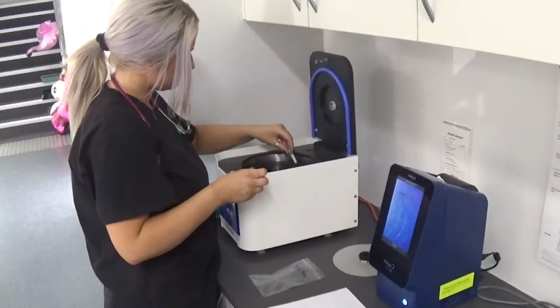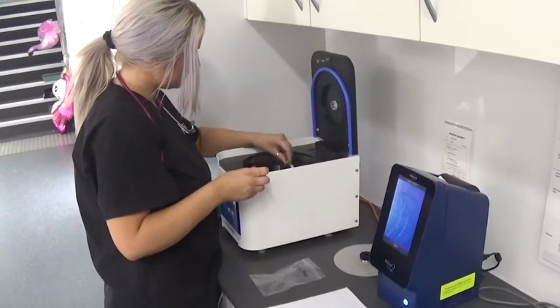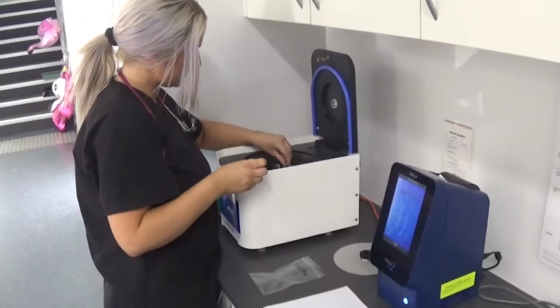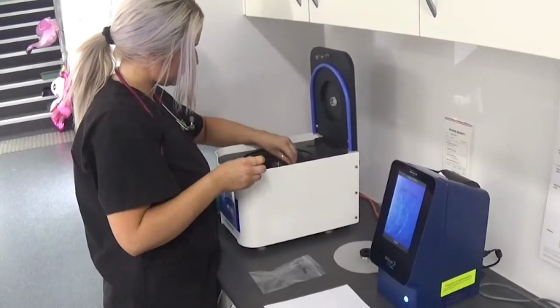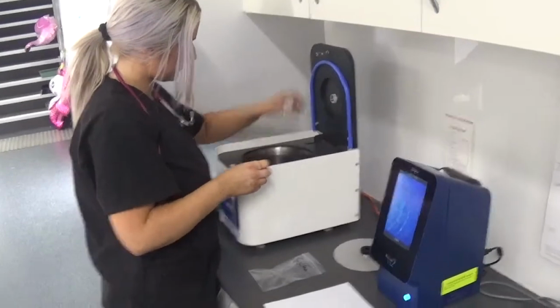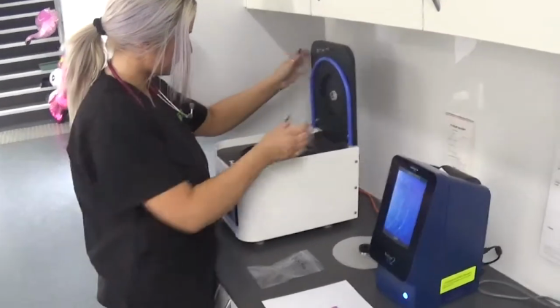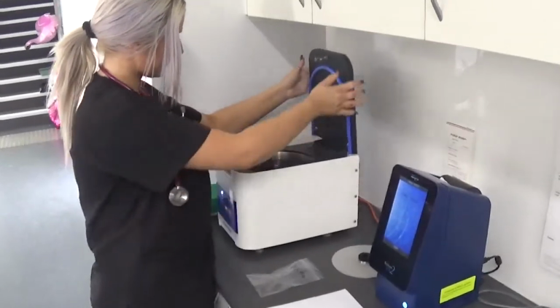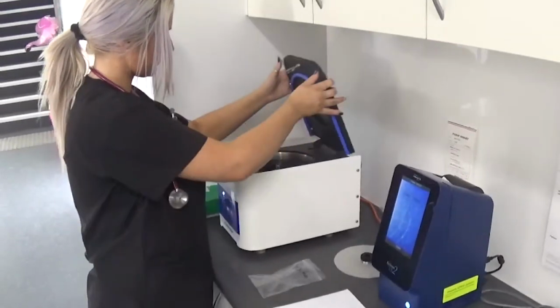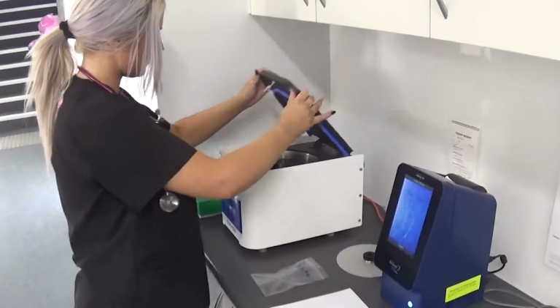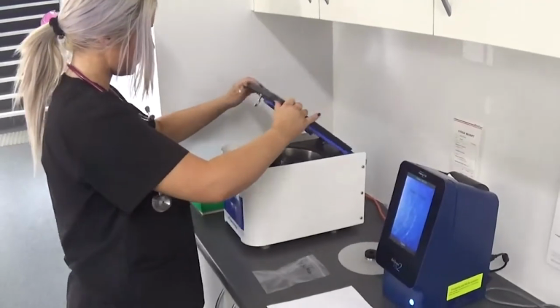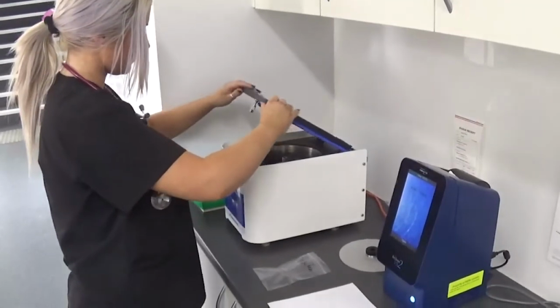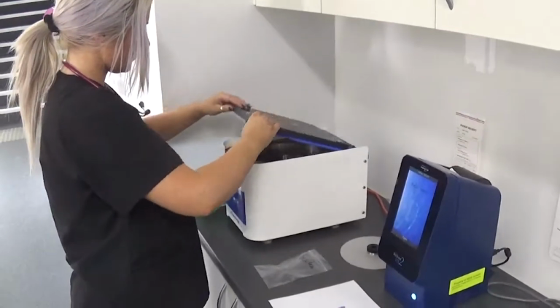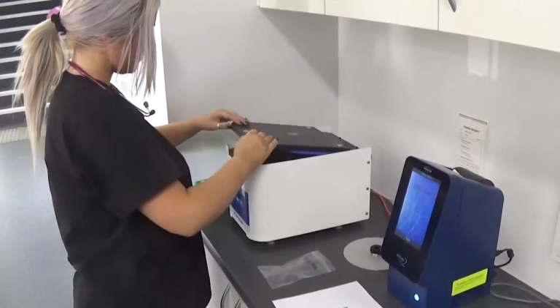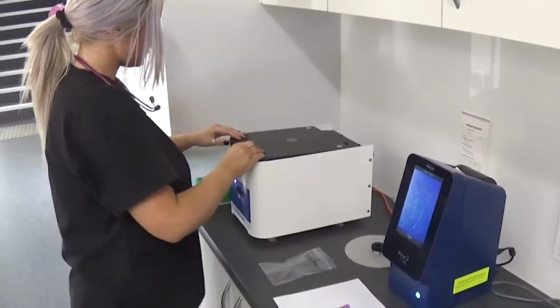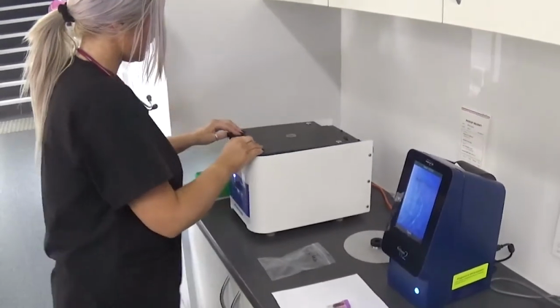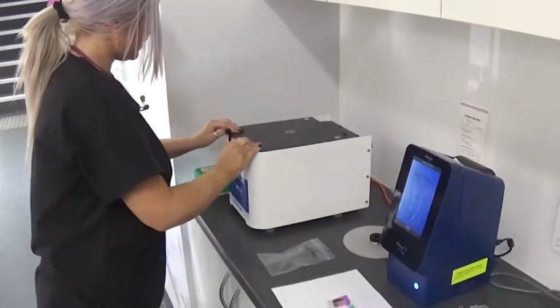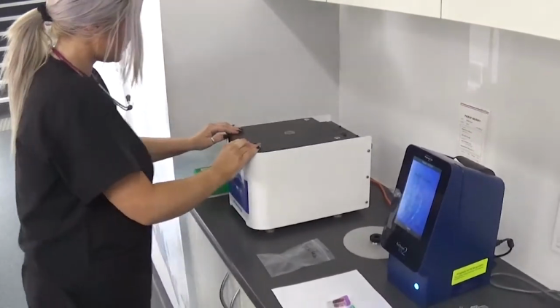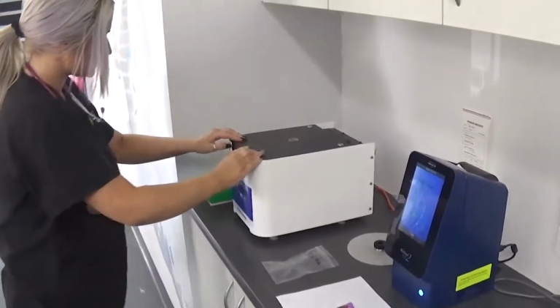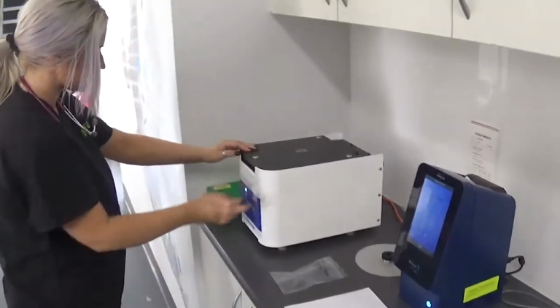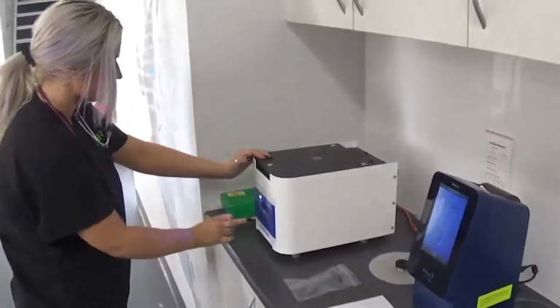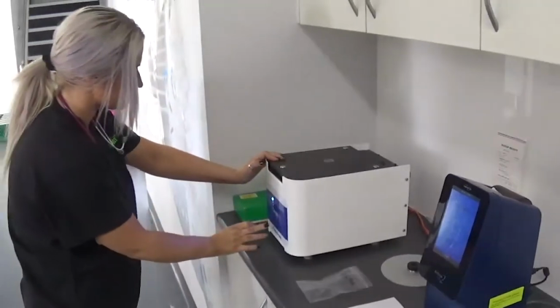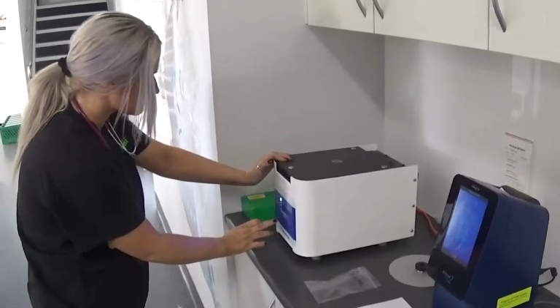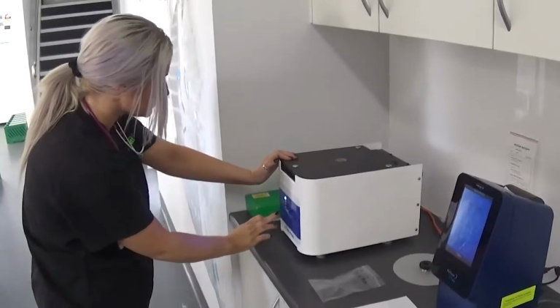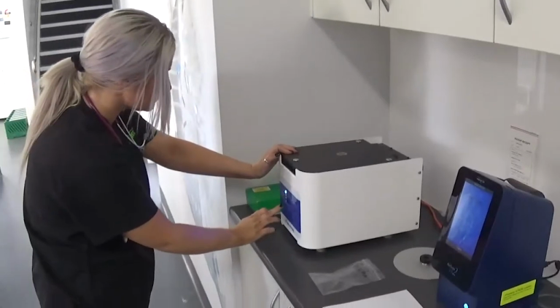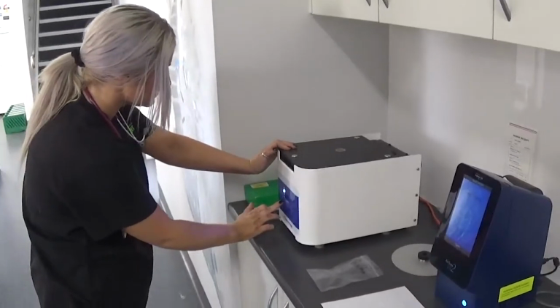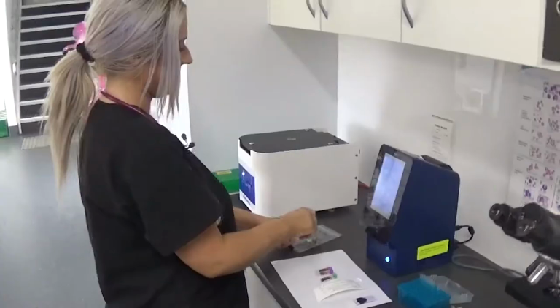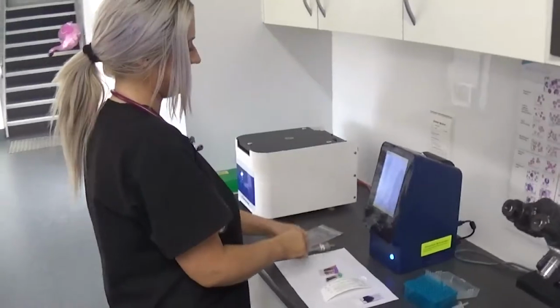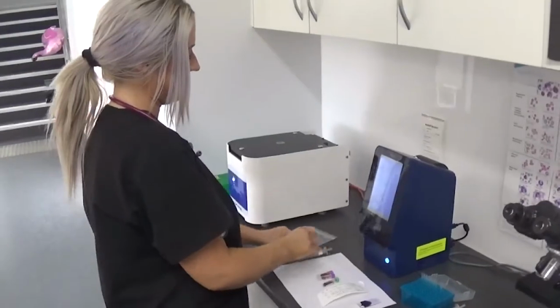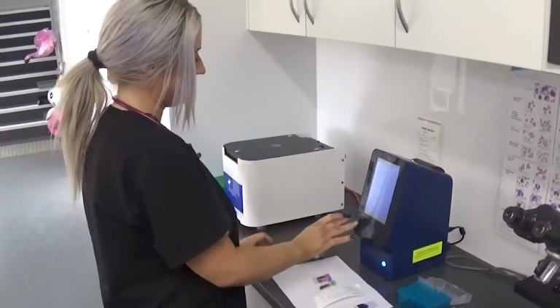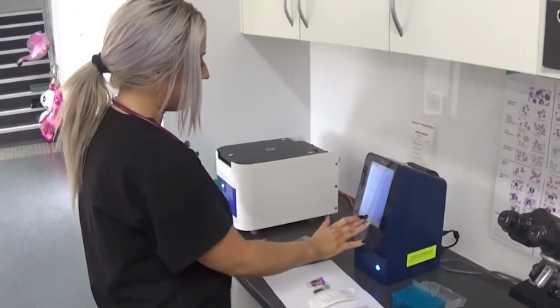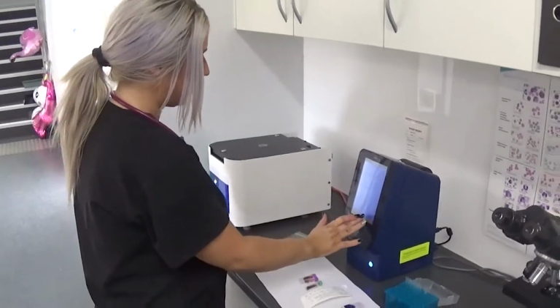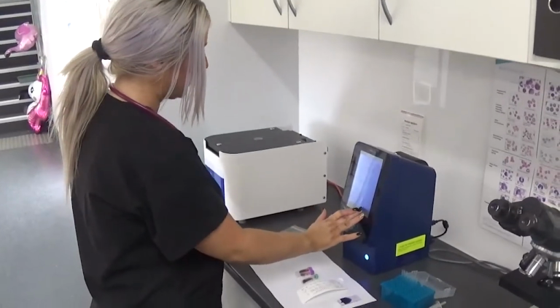Pre-anaesthetic bloods. These can be taken and assessed in the clinic to determine whether your pet's body, including their kidneys and liver, are functioning correctly.